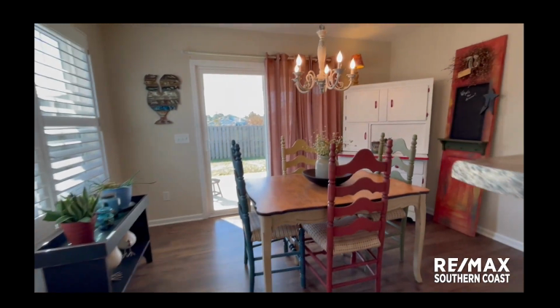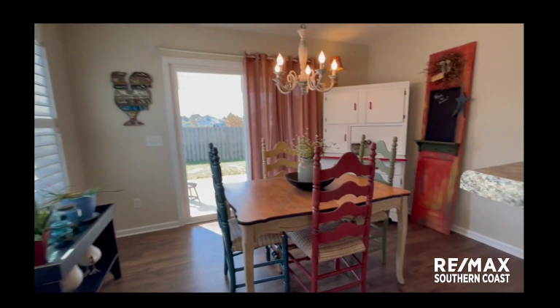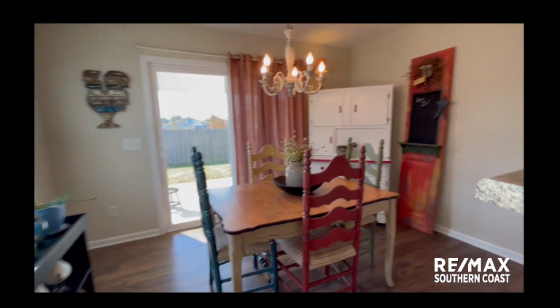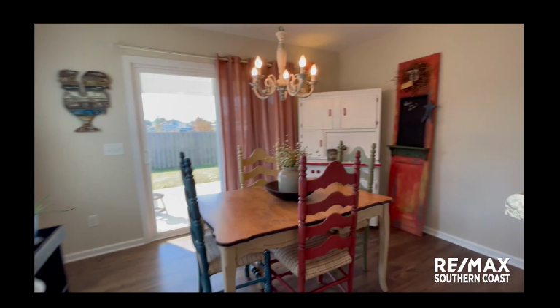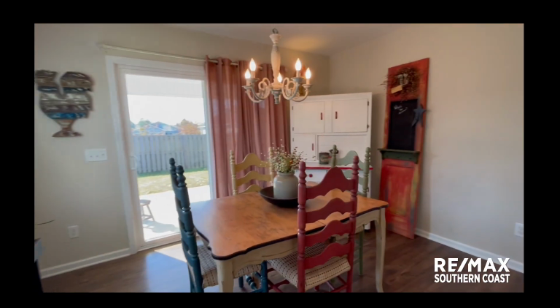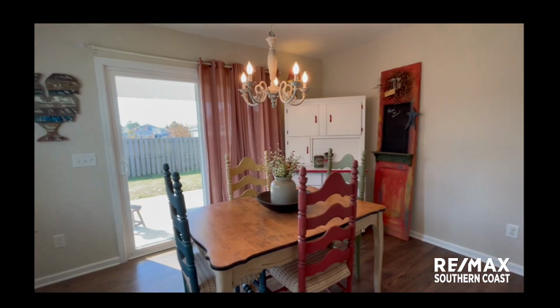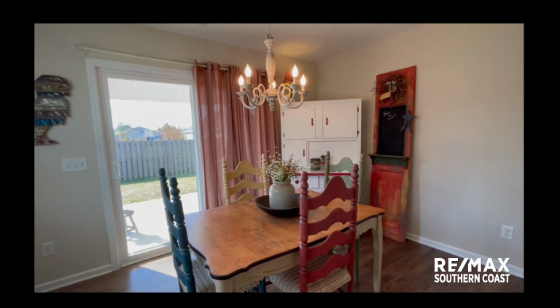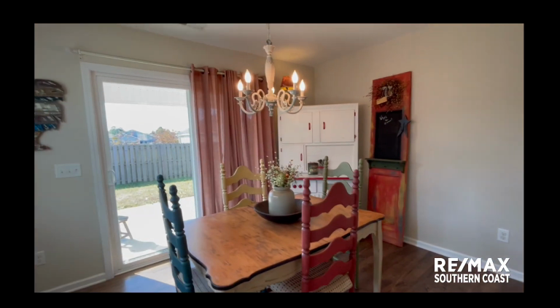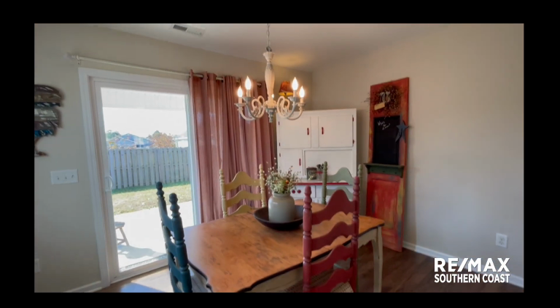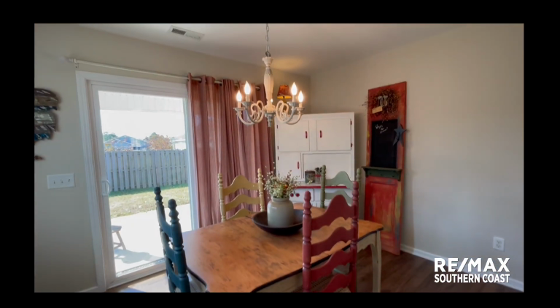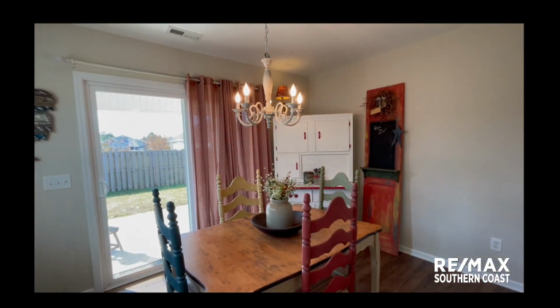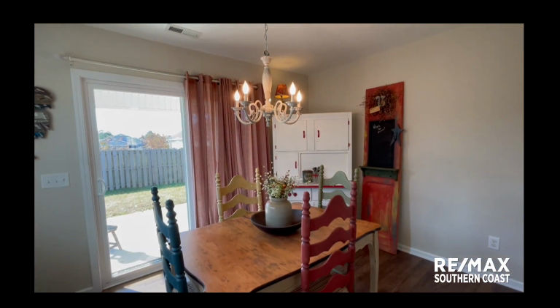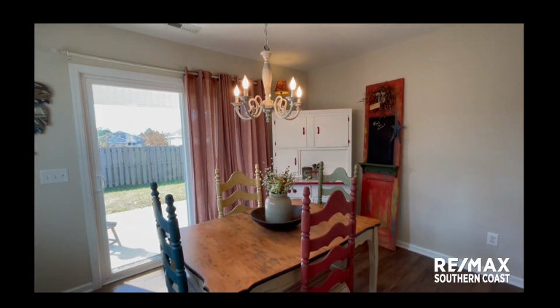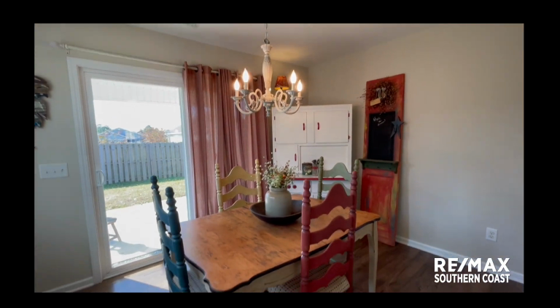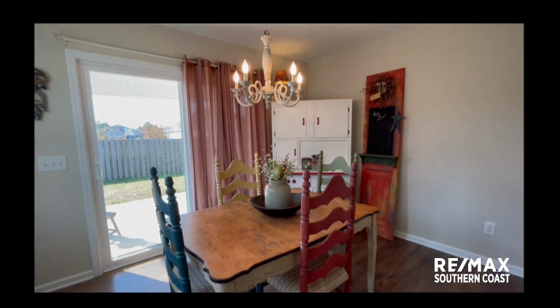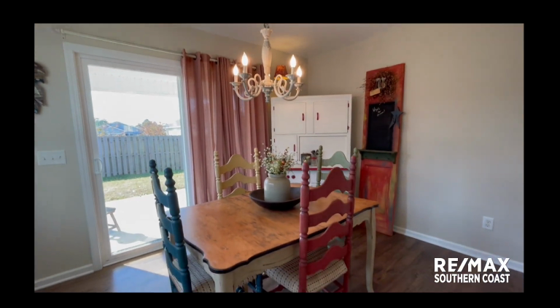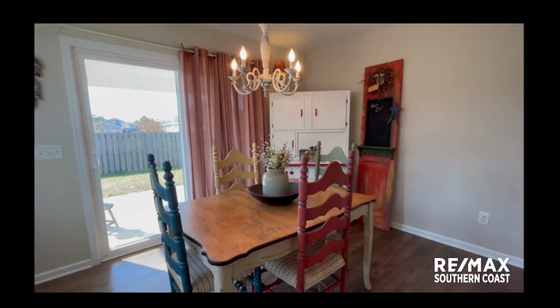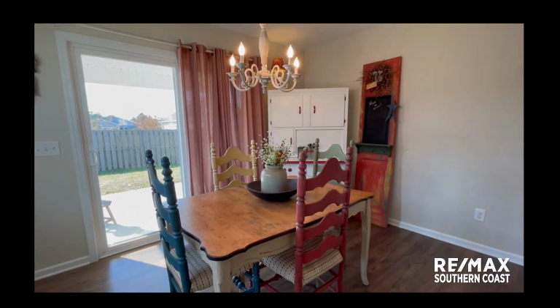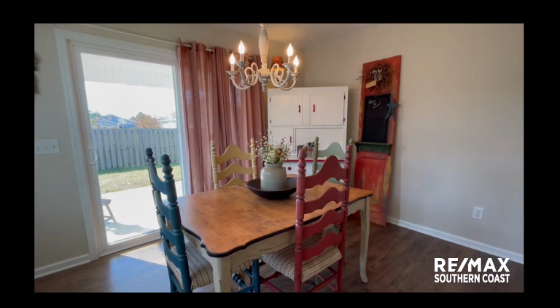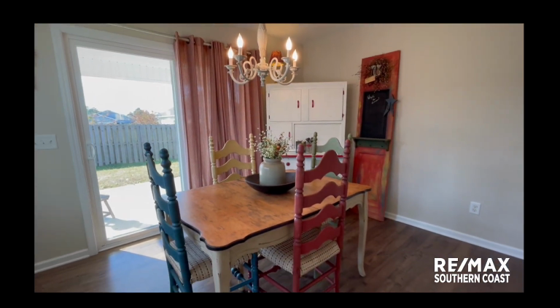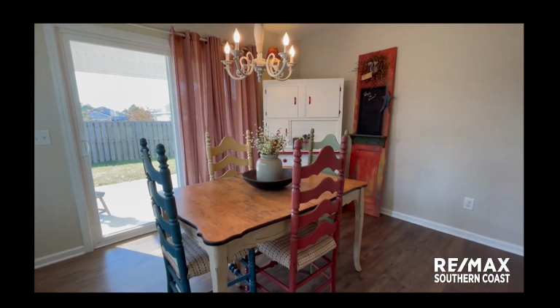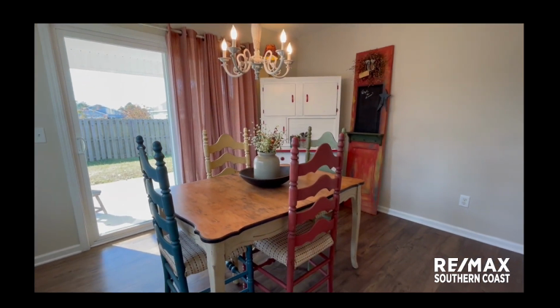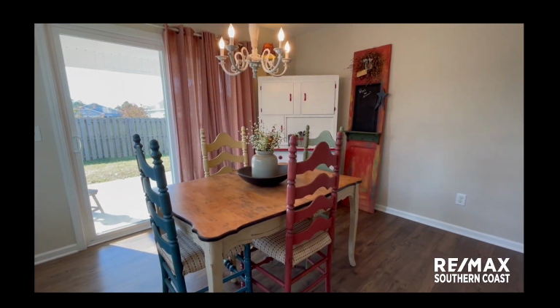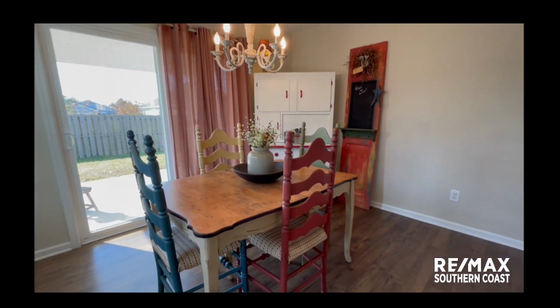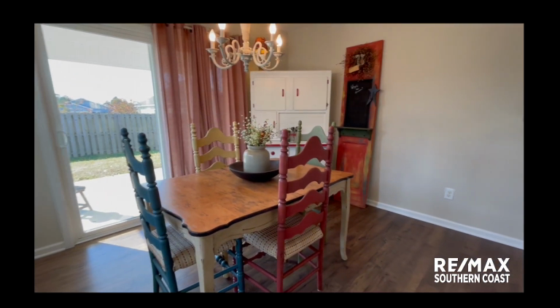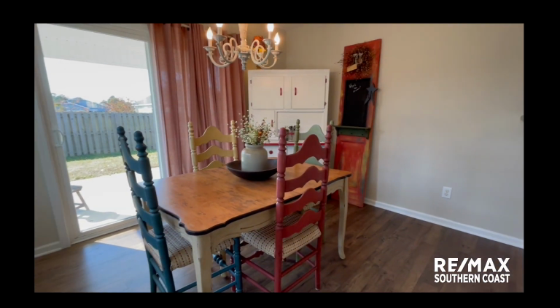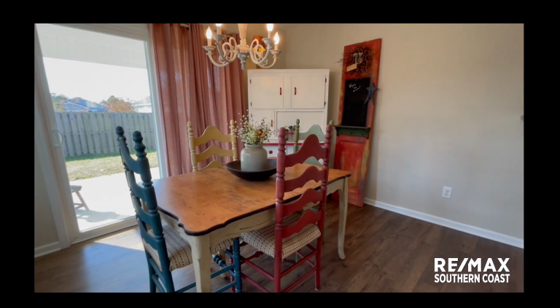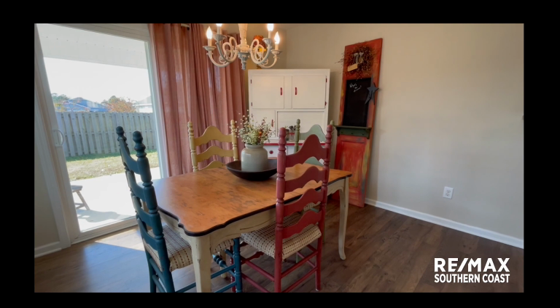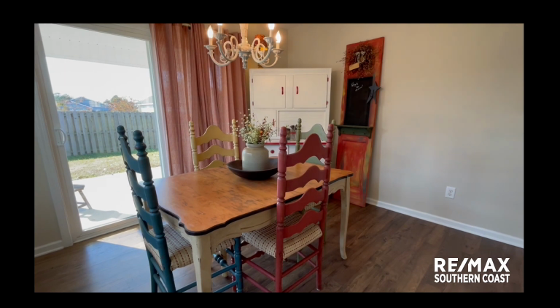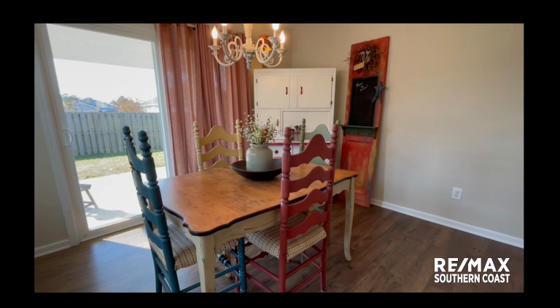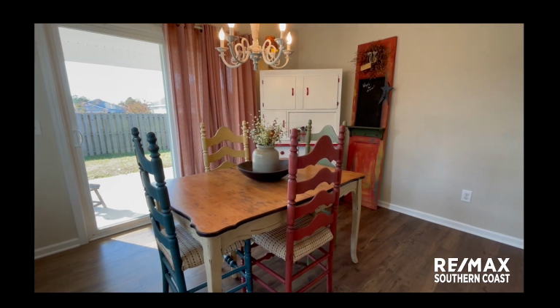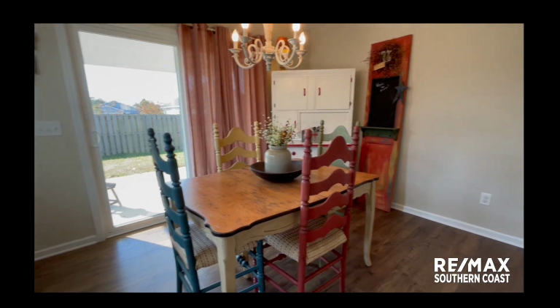It's a beautiful dining room. It's really nice.